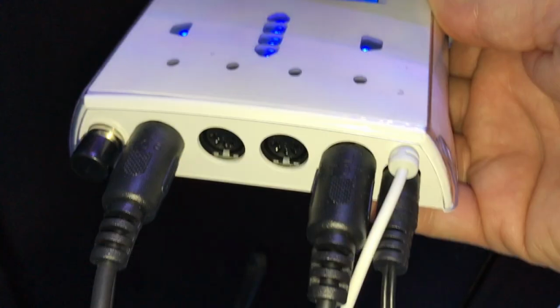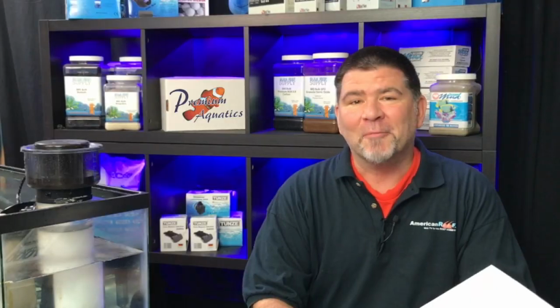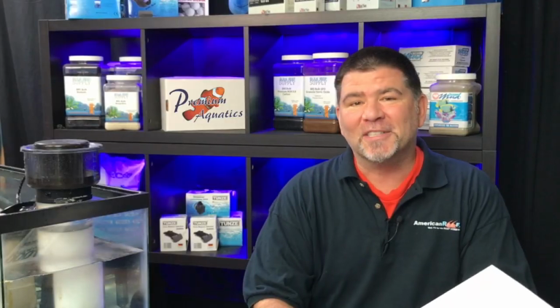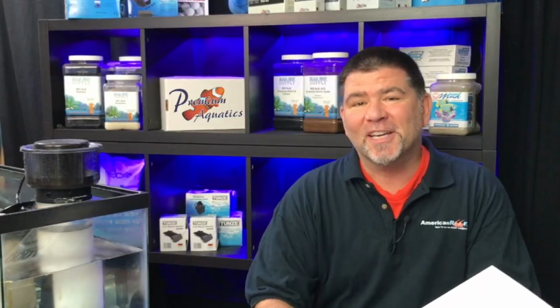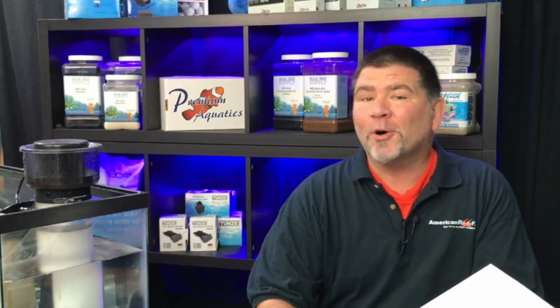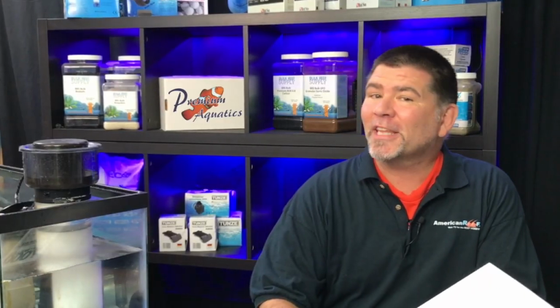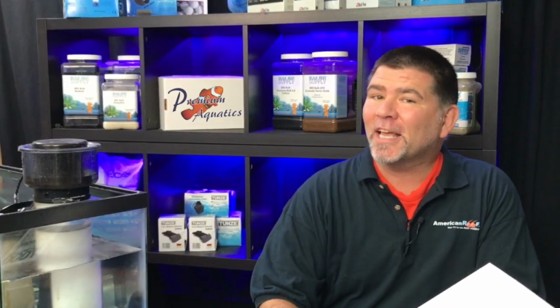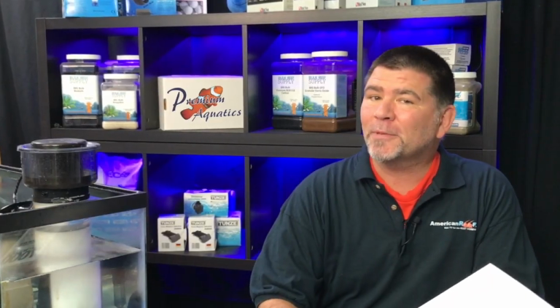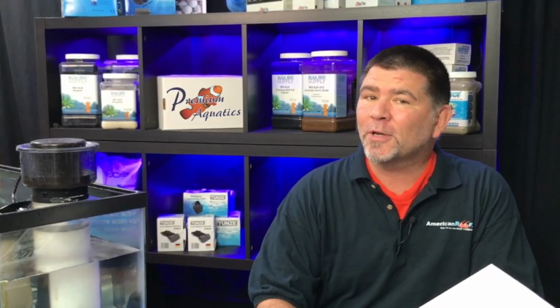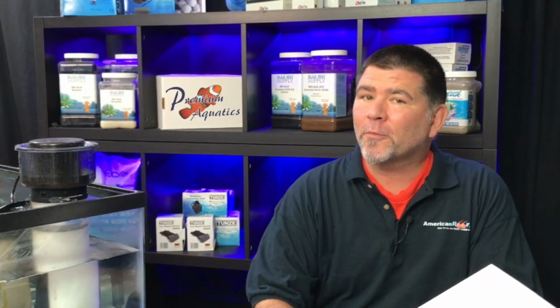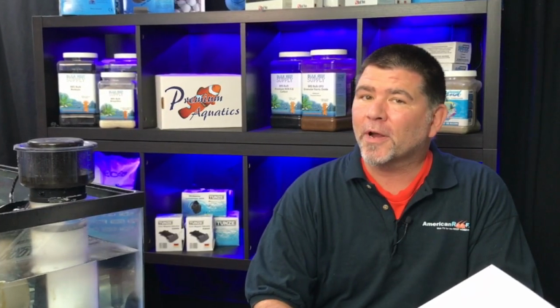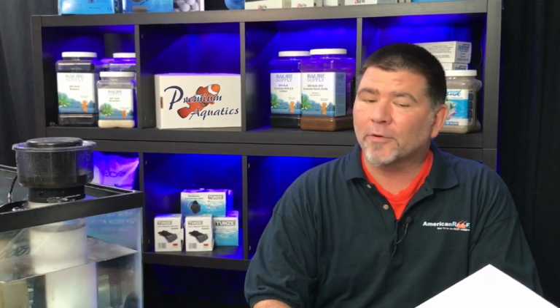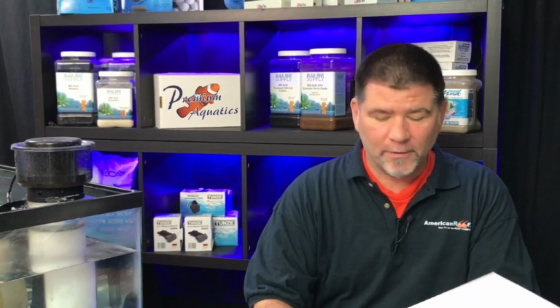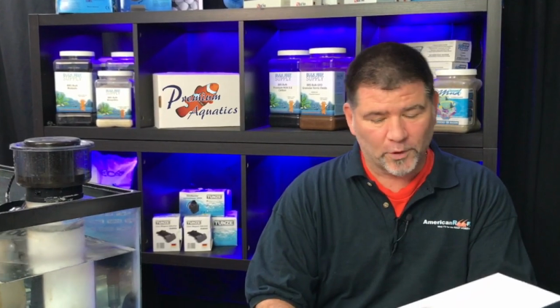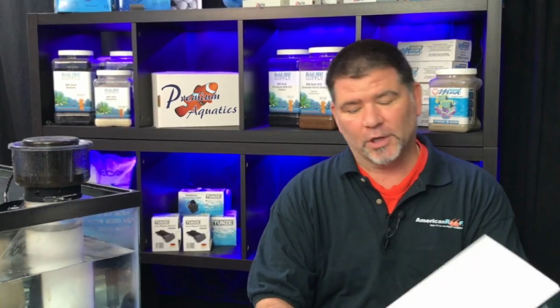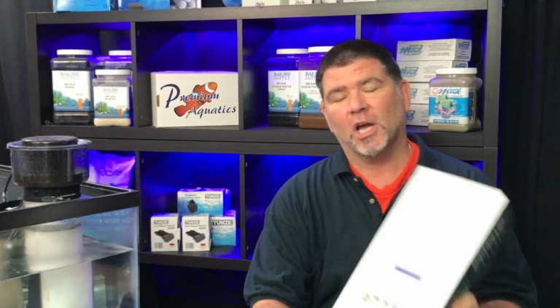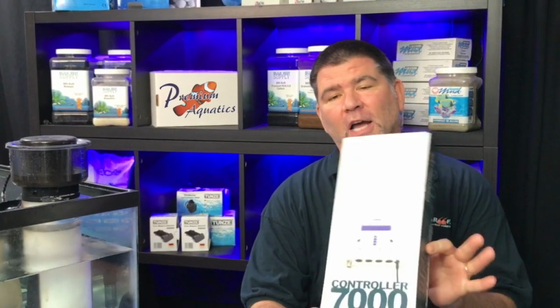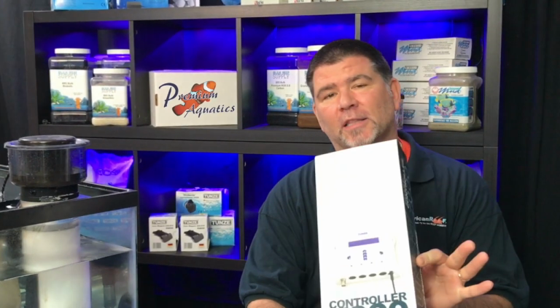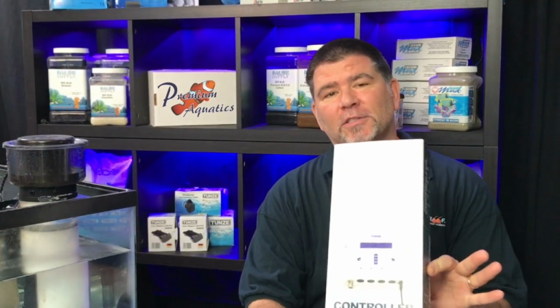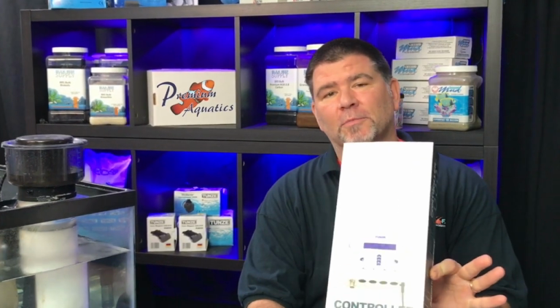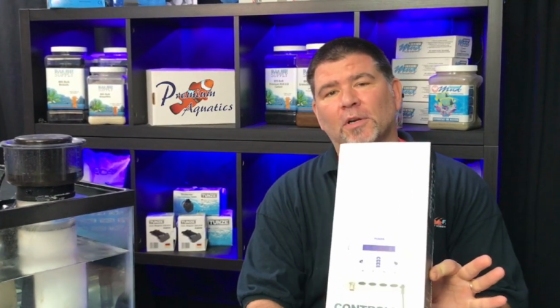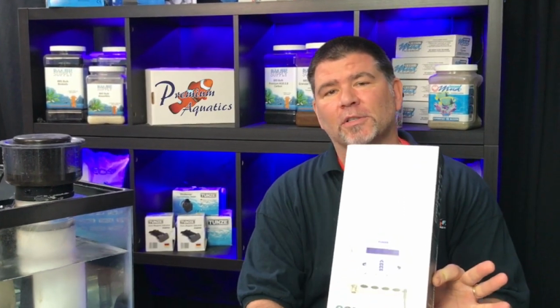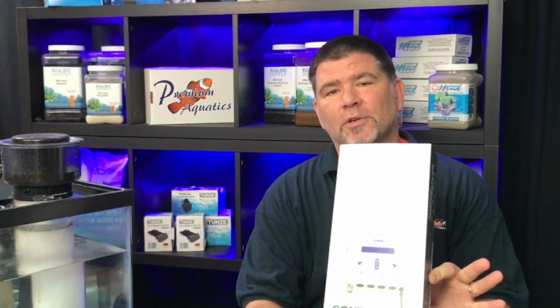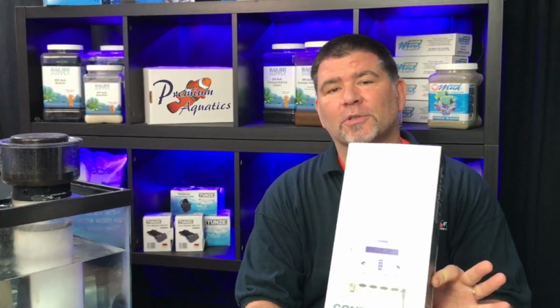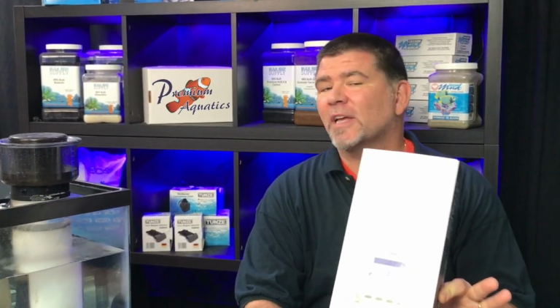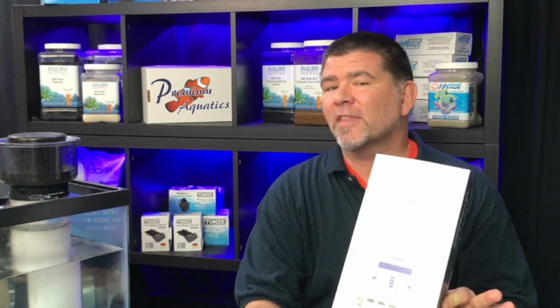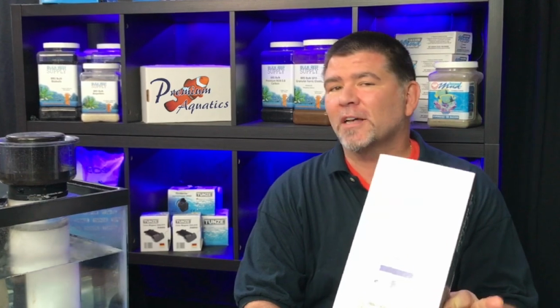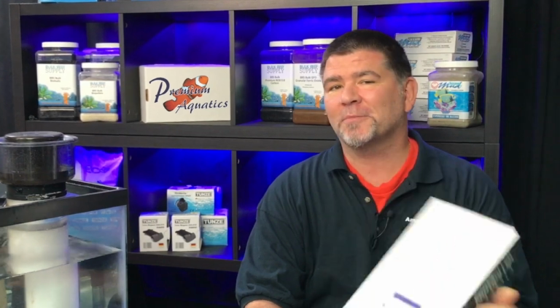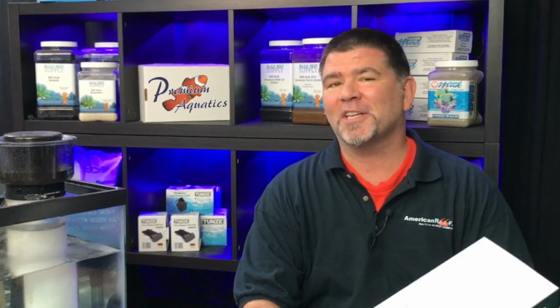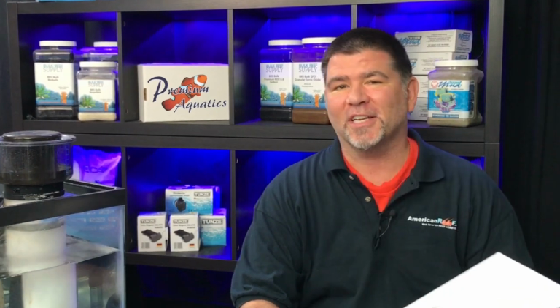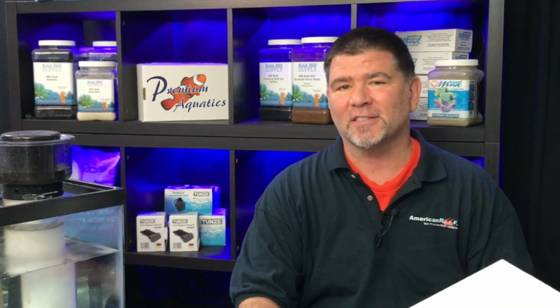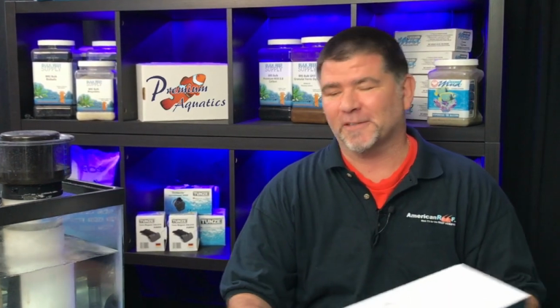I'm Russ Kickle. On this episode of American Reef, we're going to talk about the Smart Controller 7000 by Tunze.